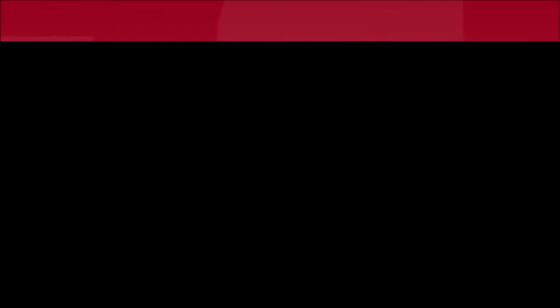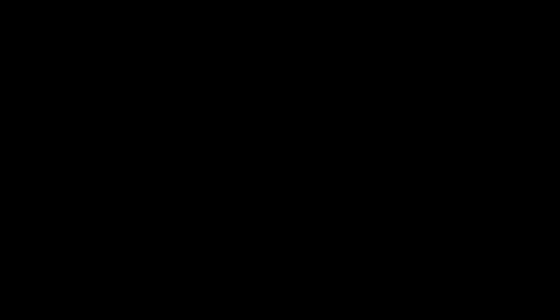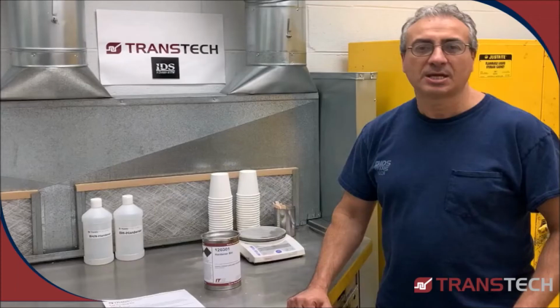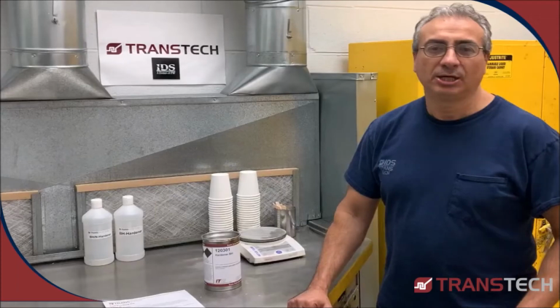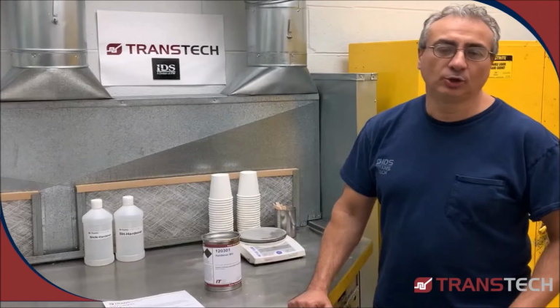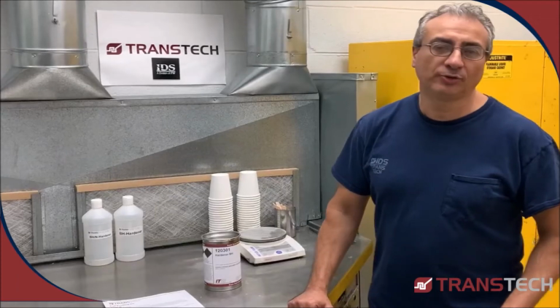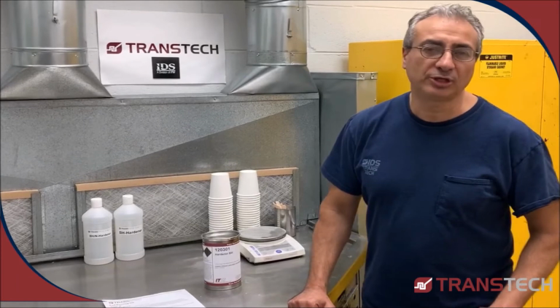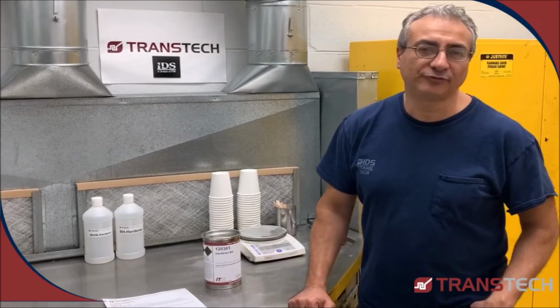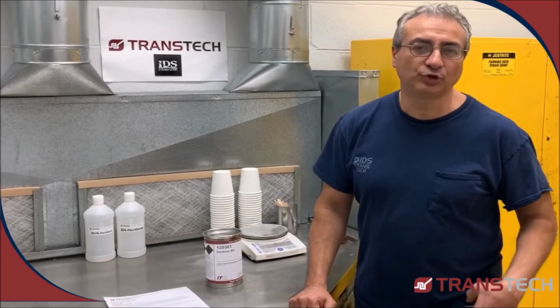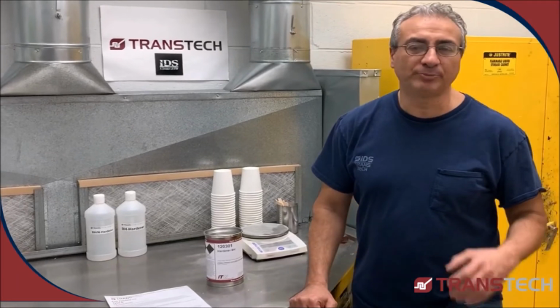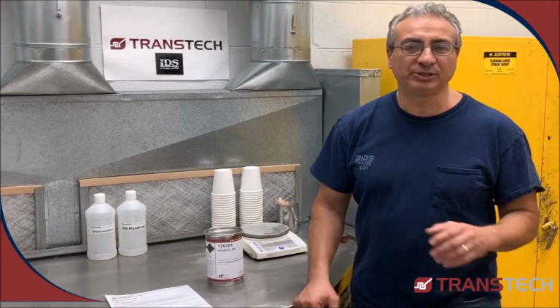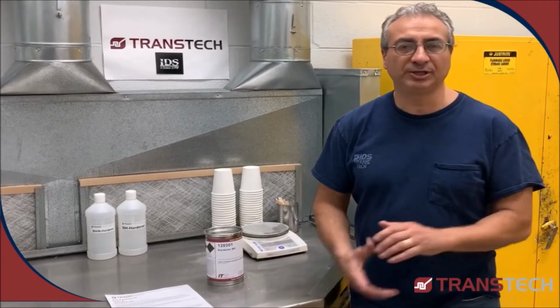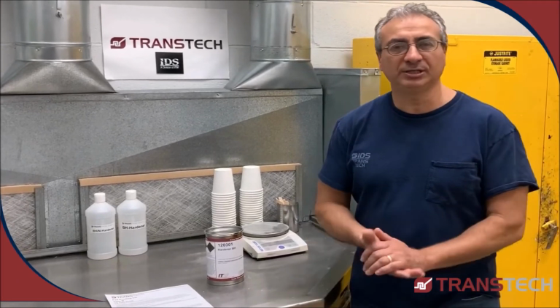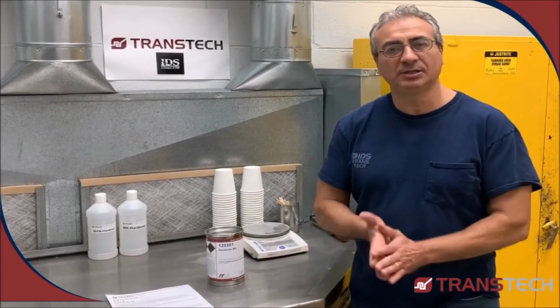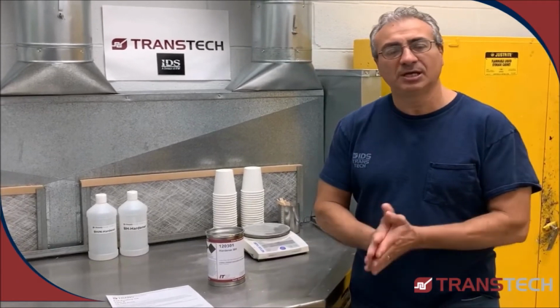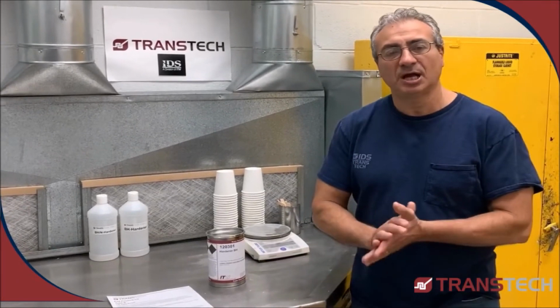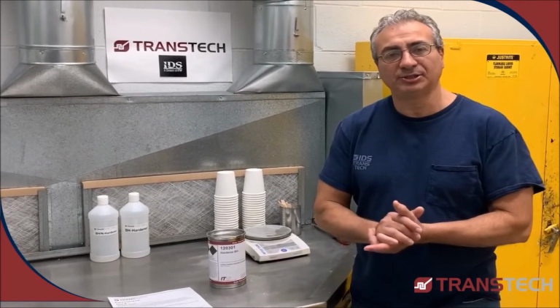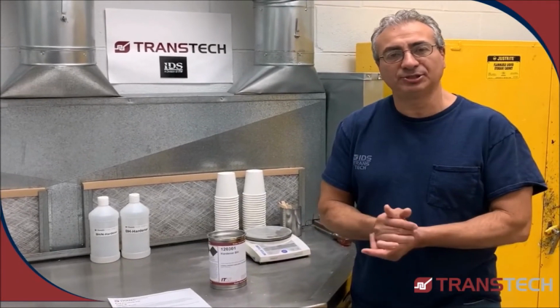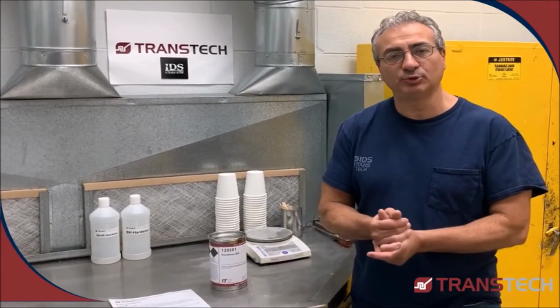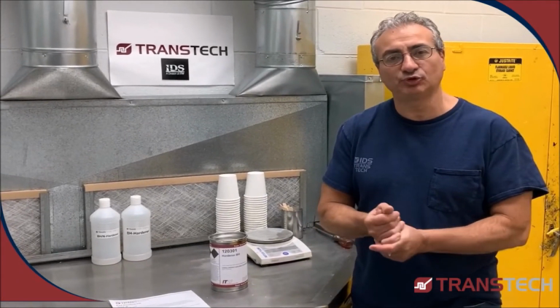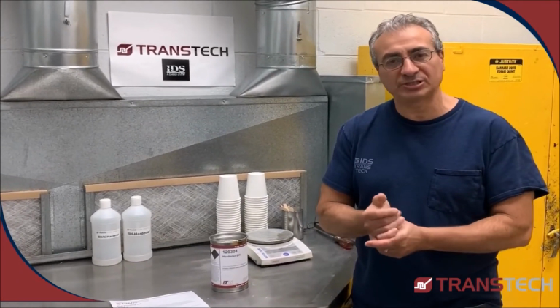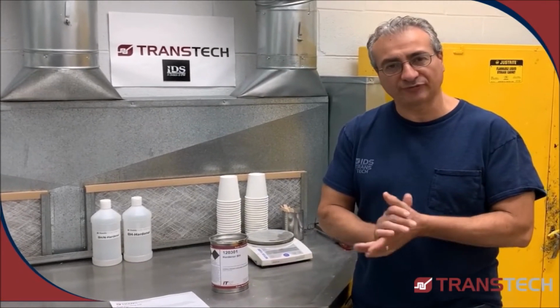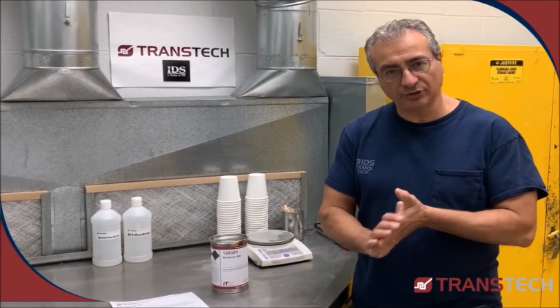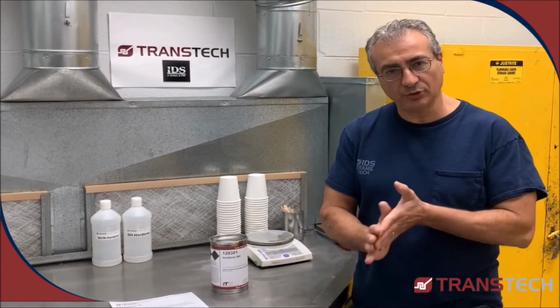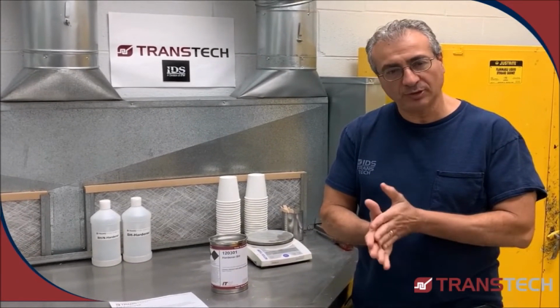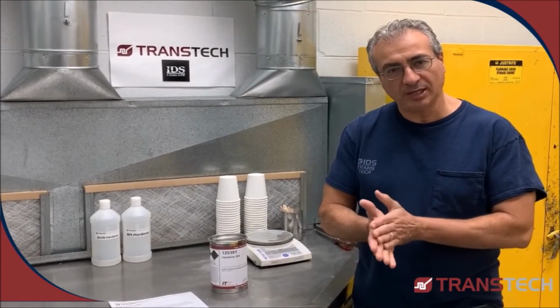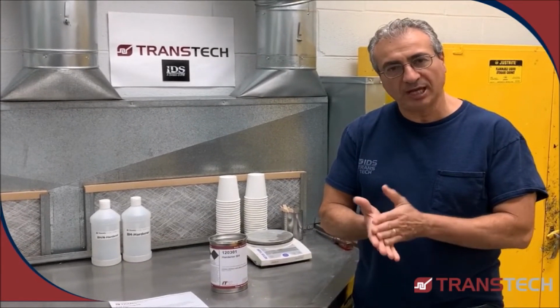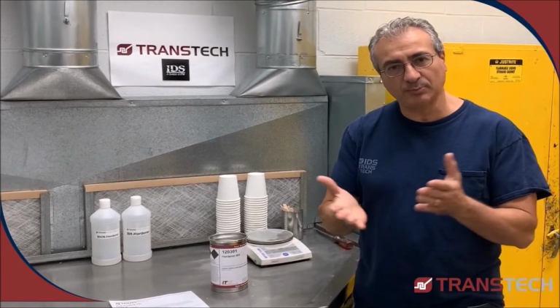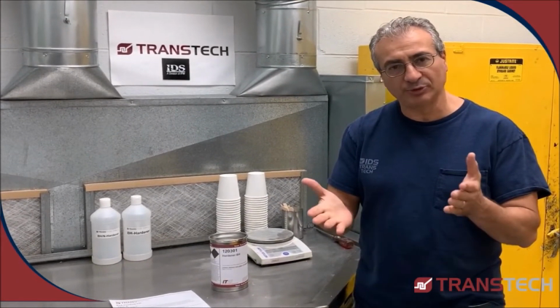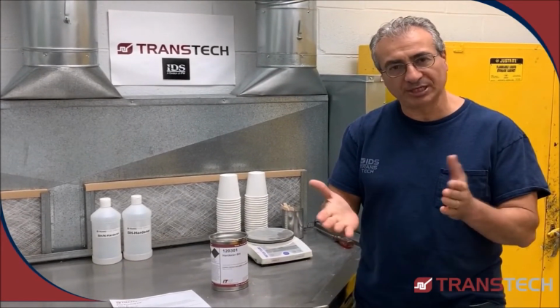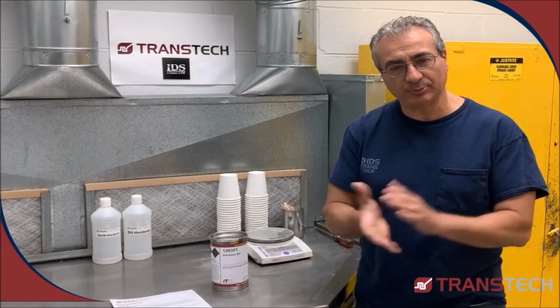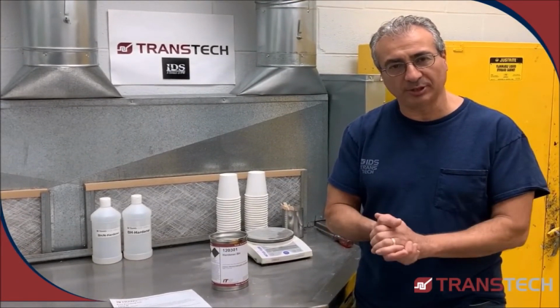Hello, thank you for joining me today. ITW Transit Radio and Maurice Capron.